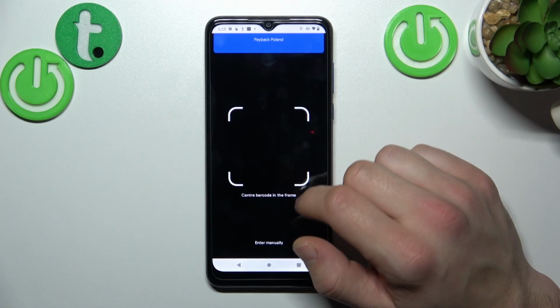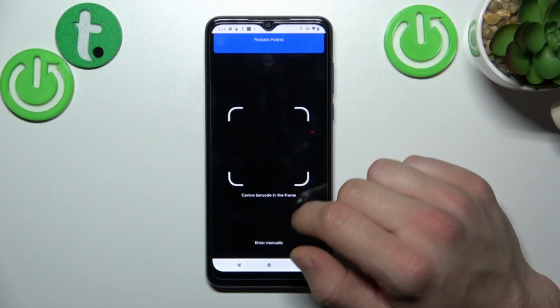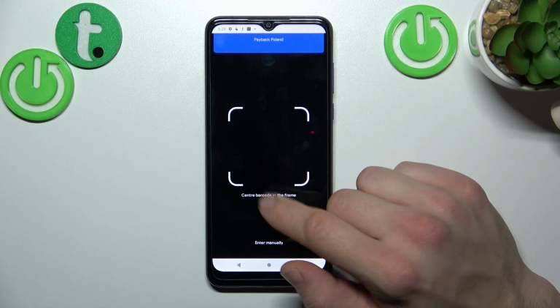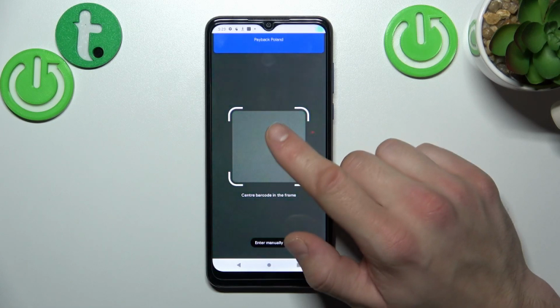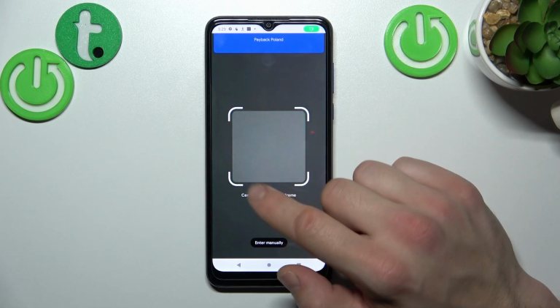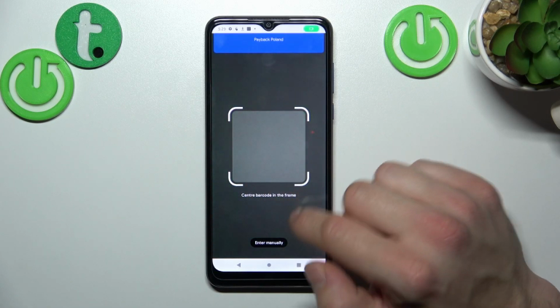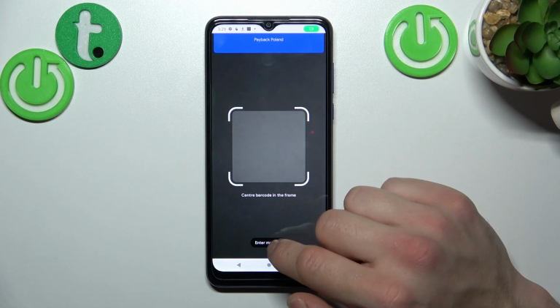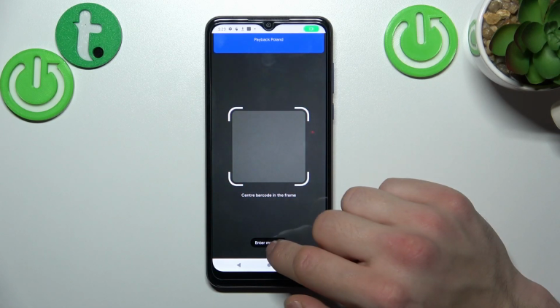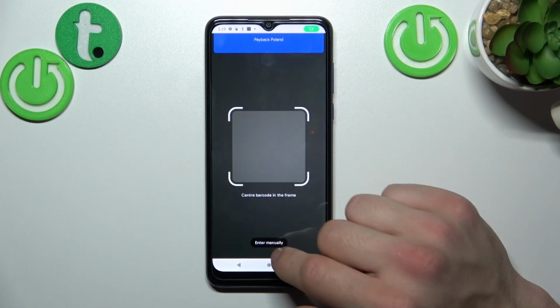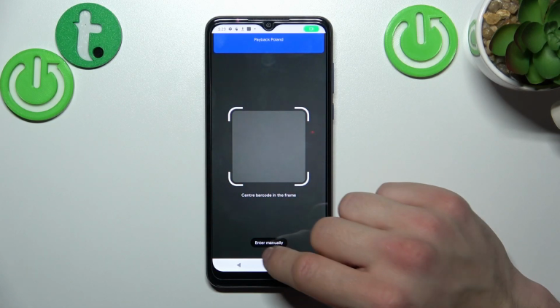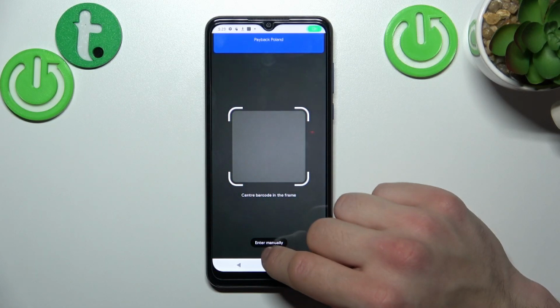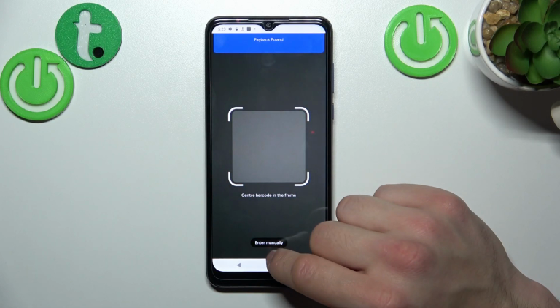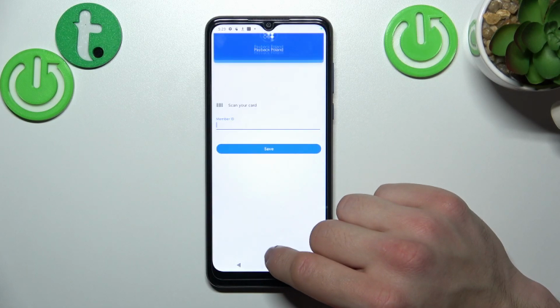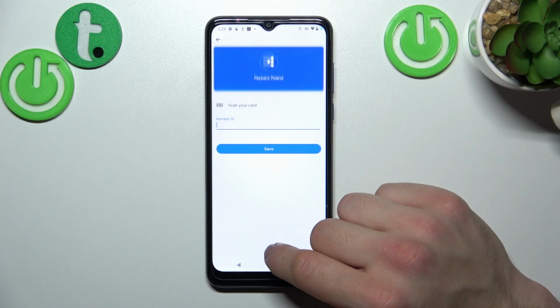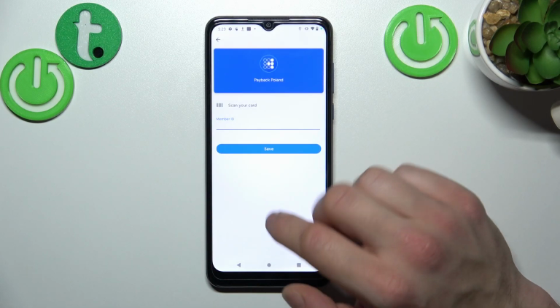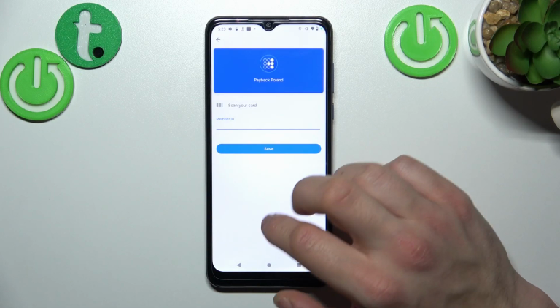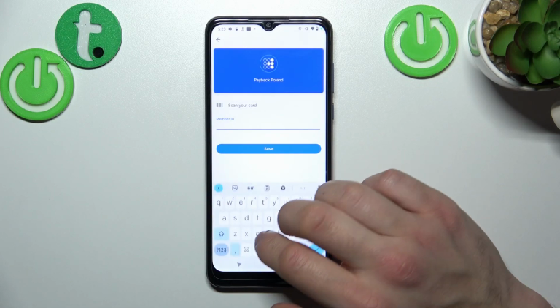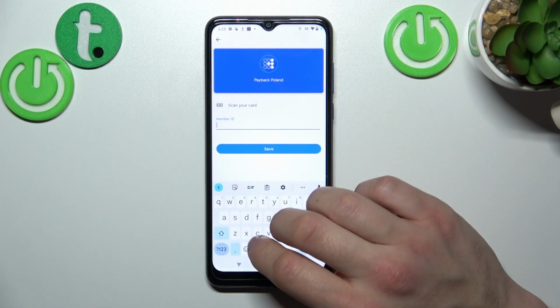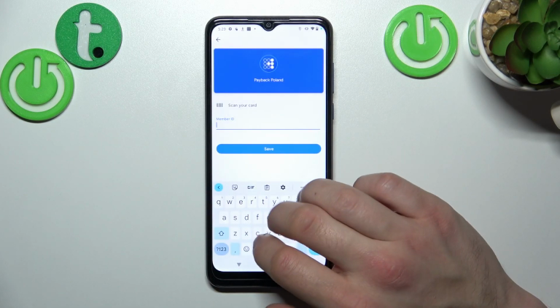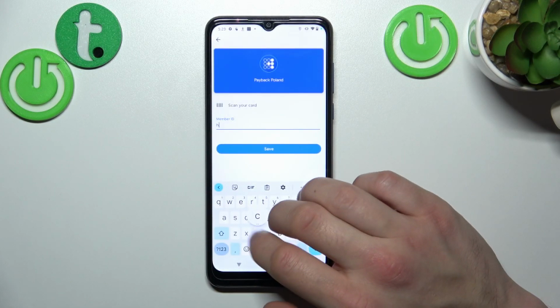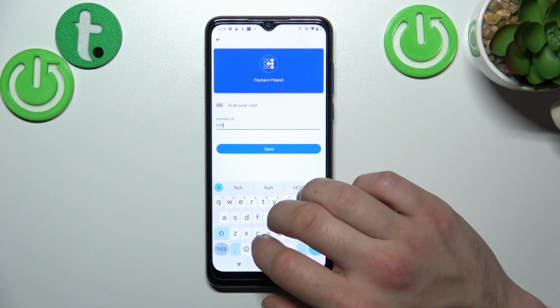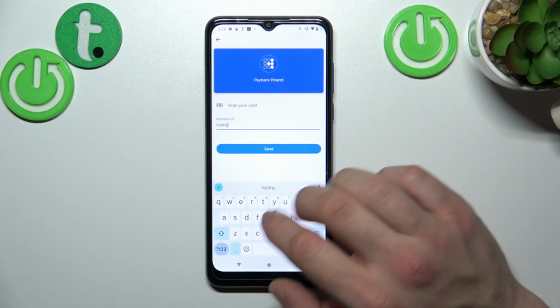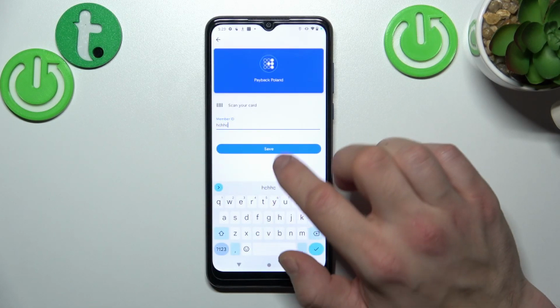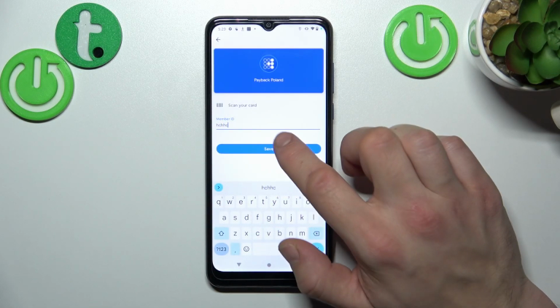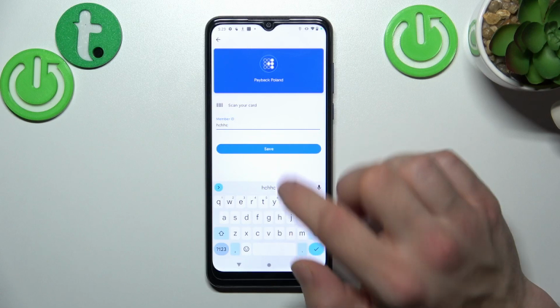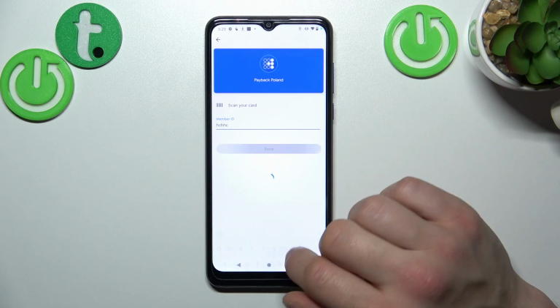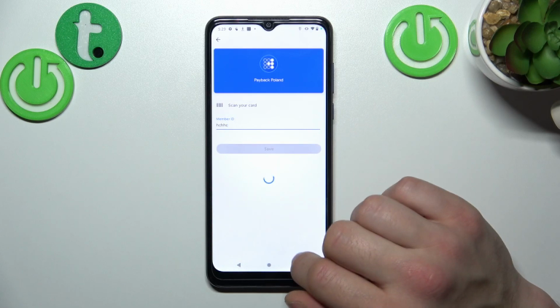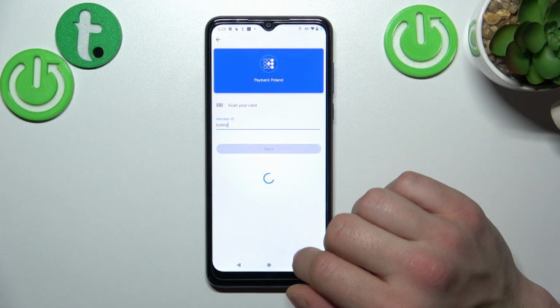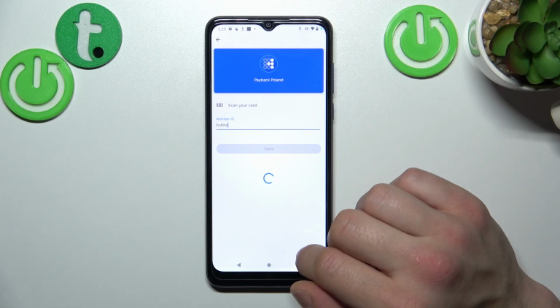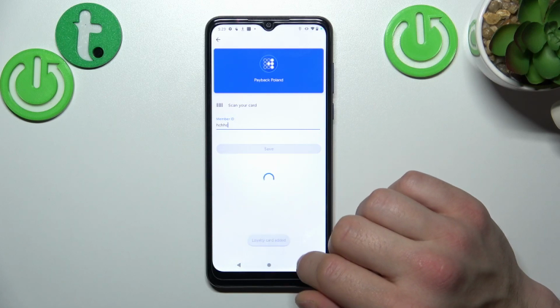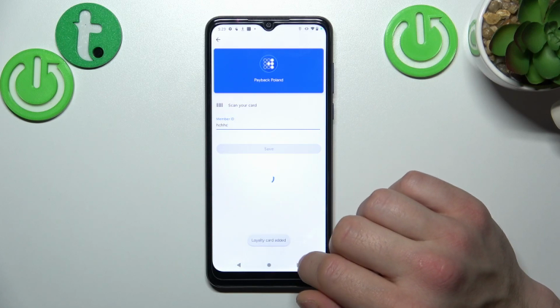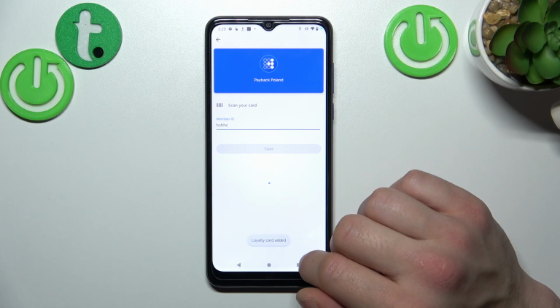Now you can scan your card or enter the member ID manually, tap save and it's done.